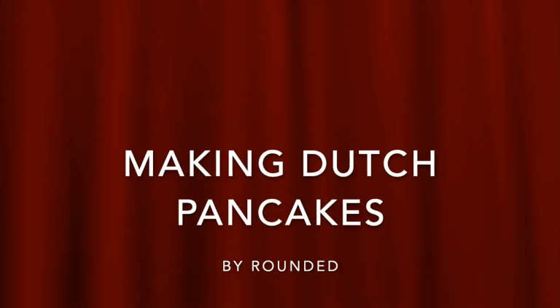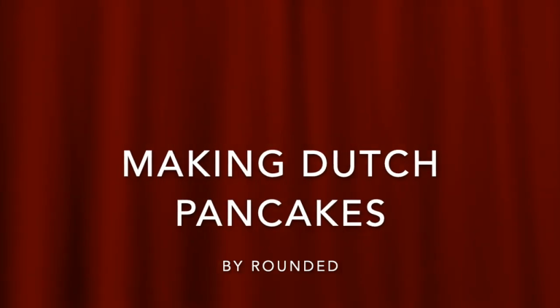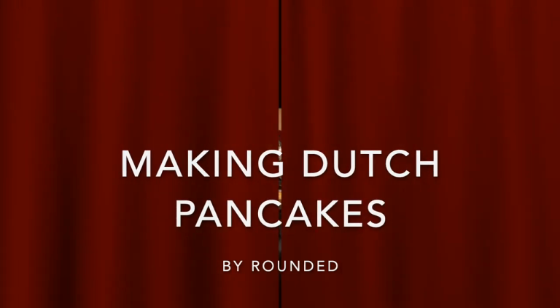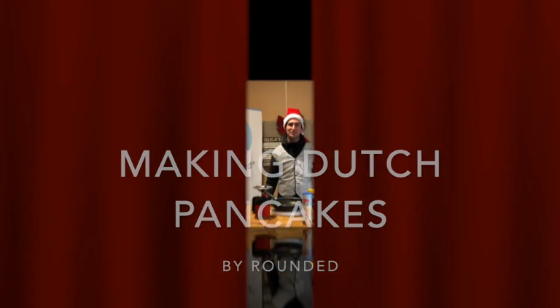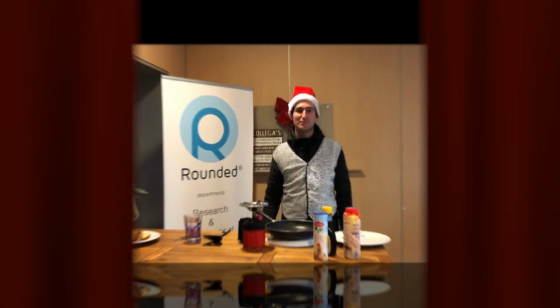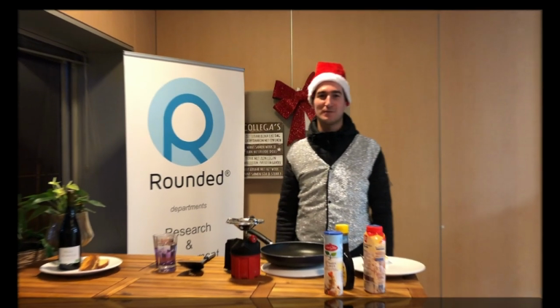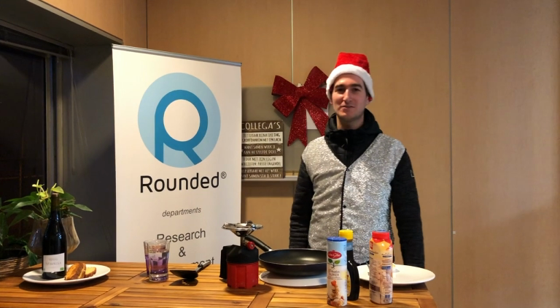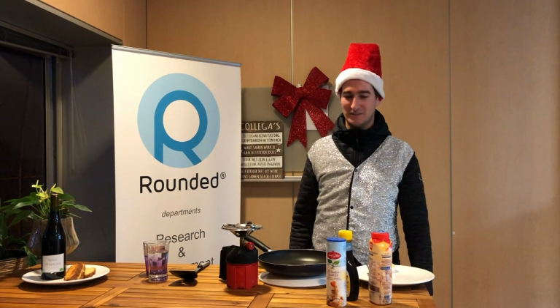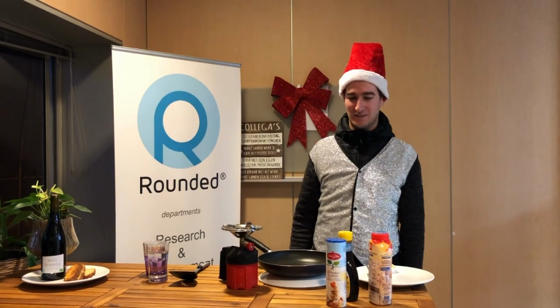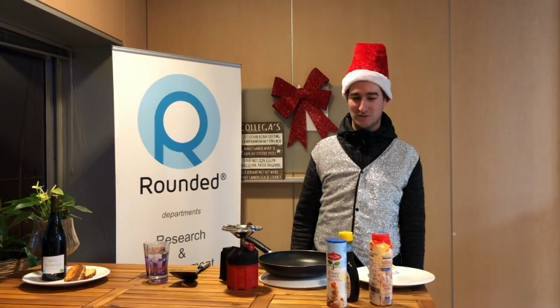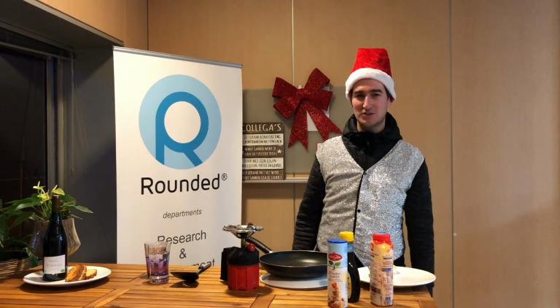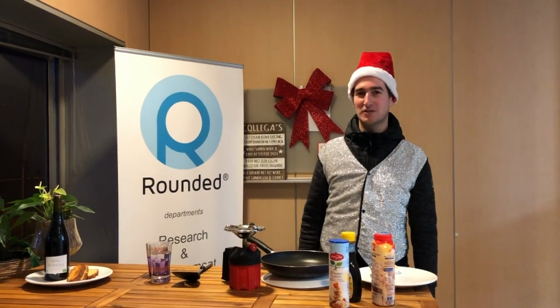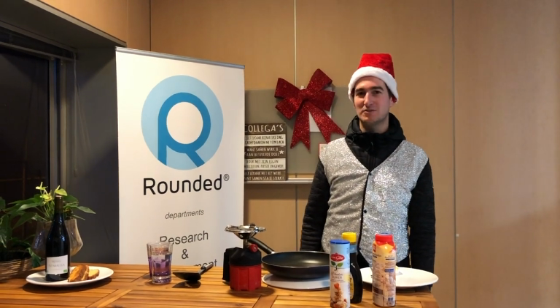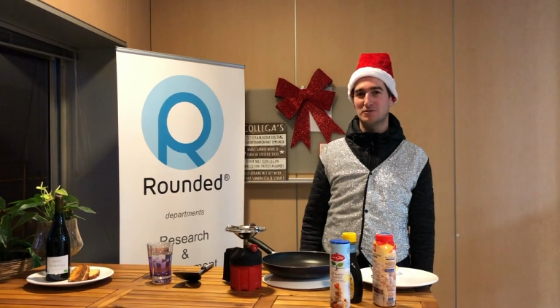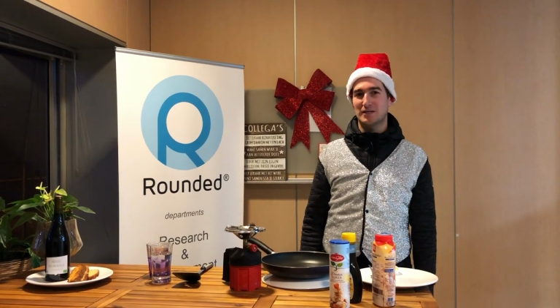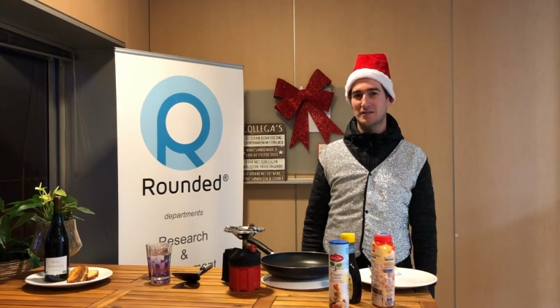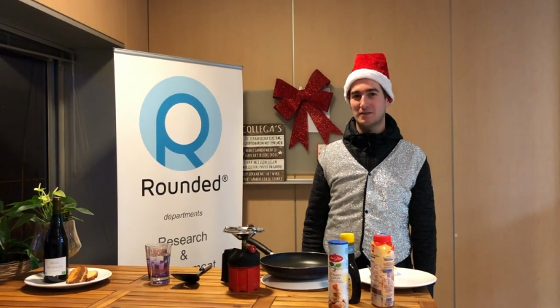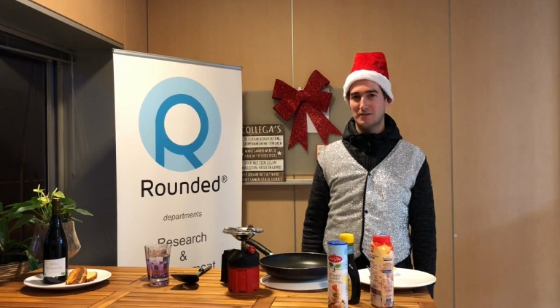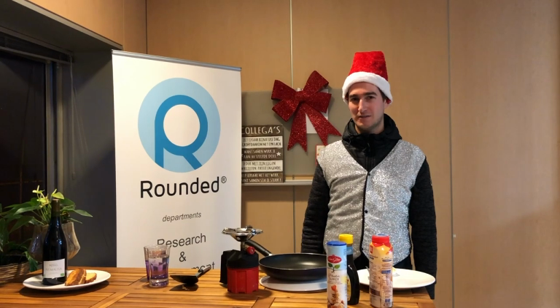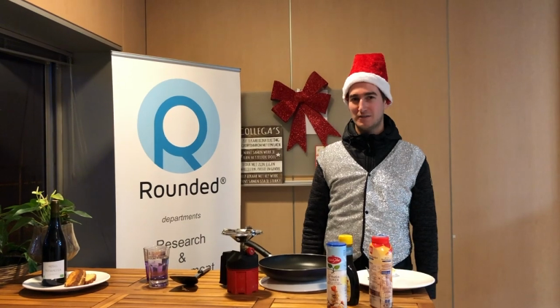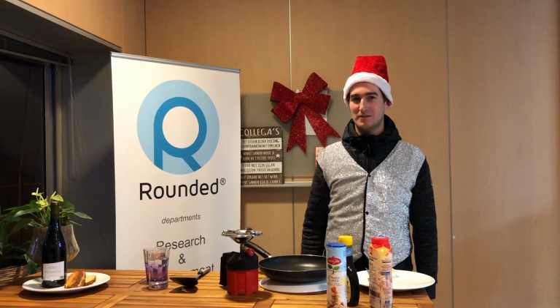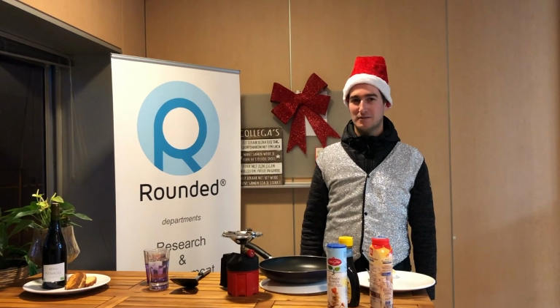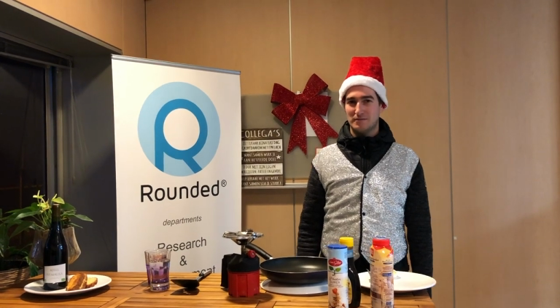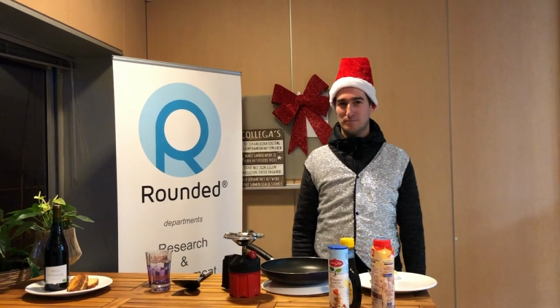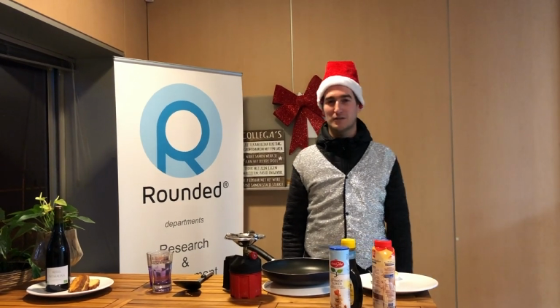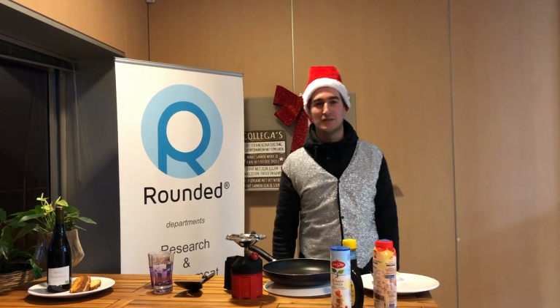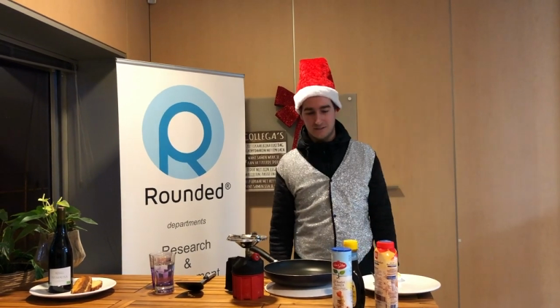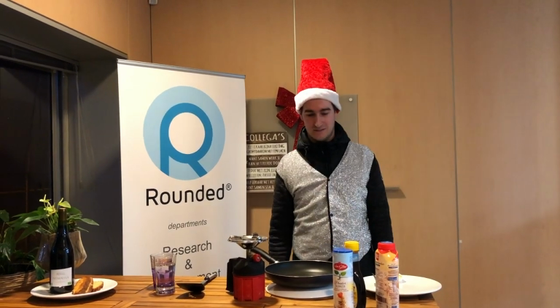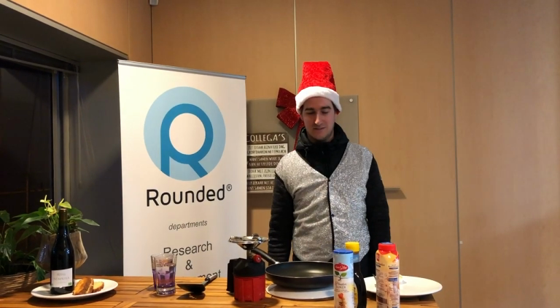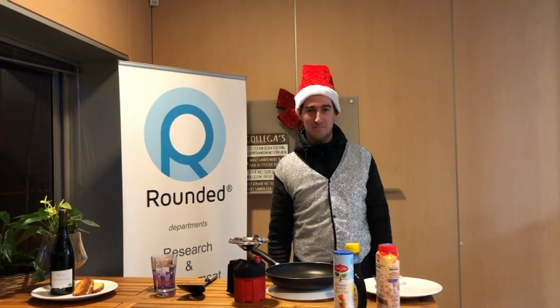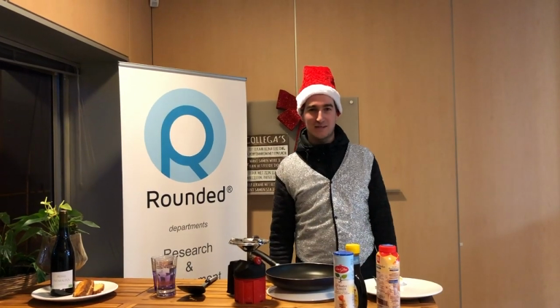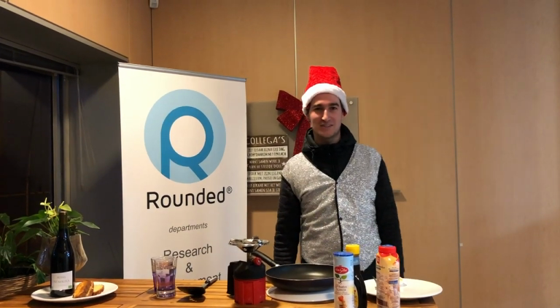Hello, I'm Dan from Ruindit. I will teach you how you can bake pancakes.